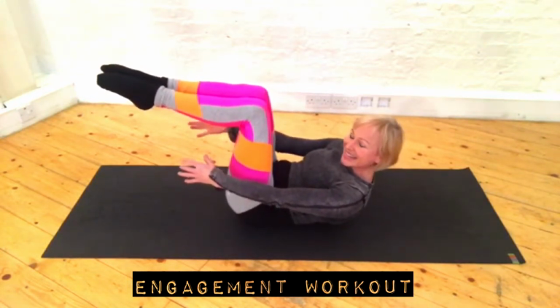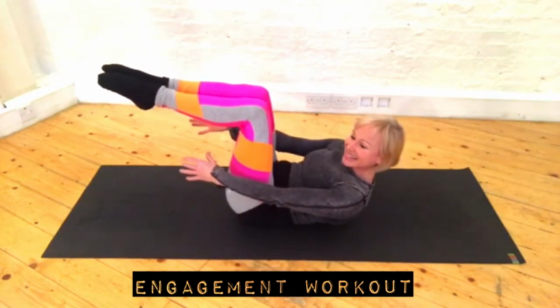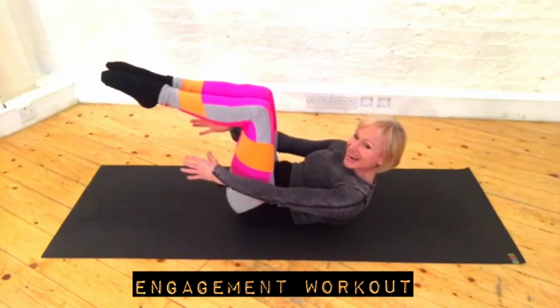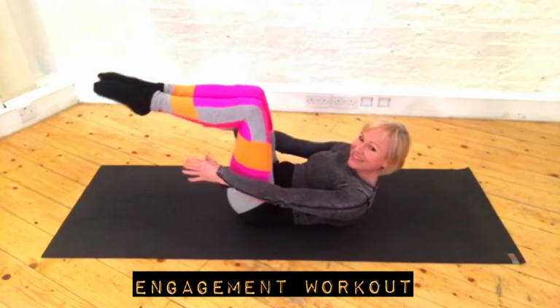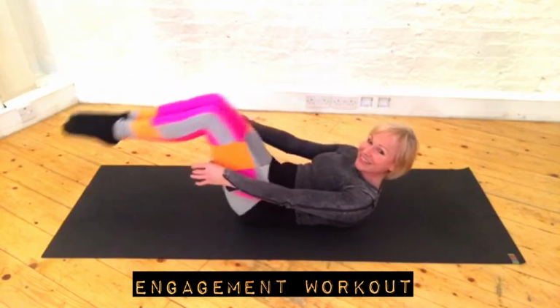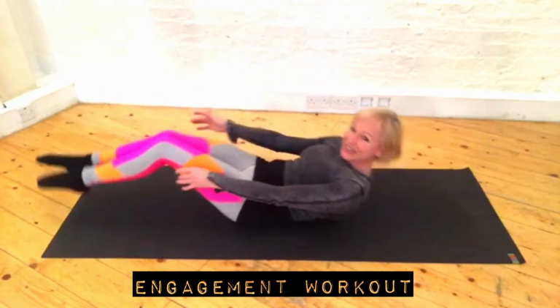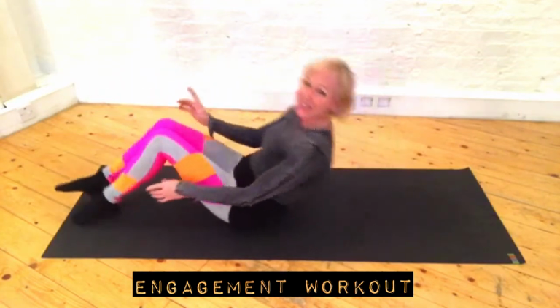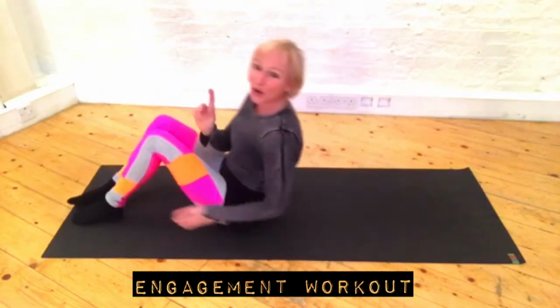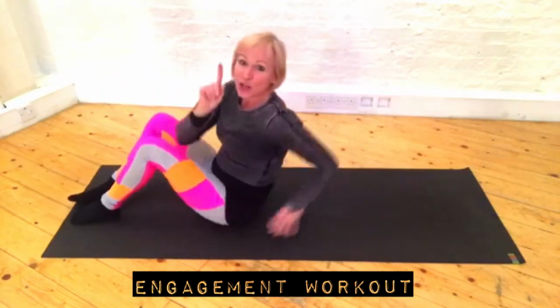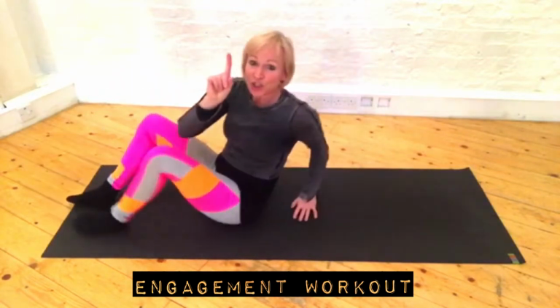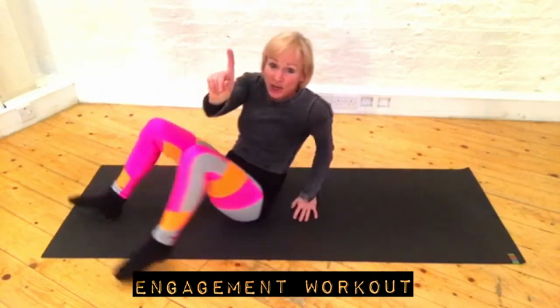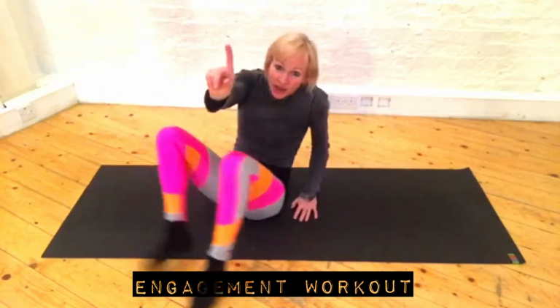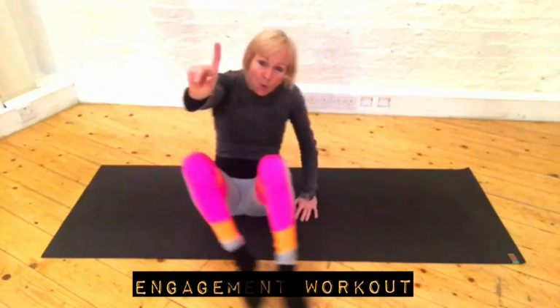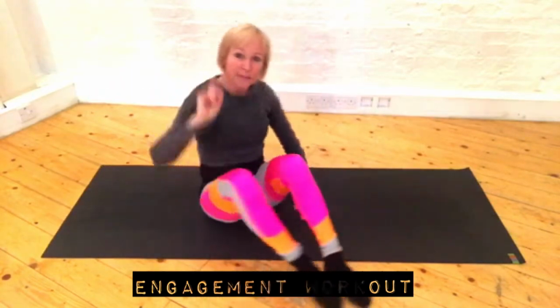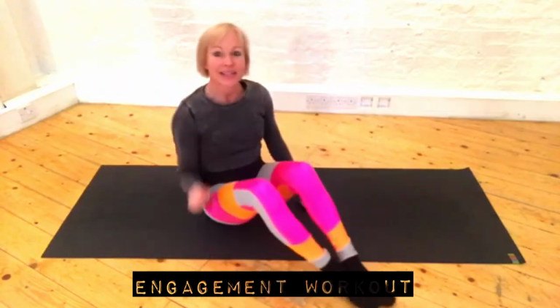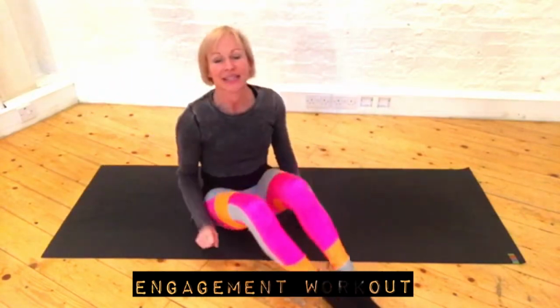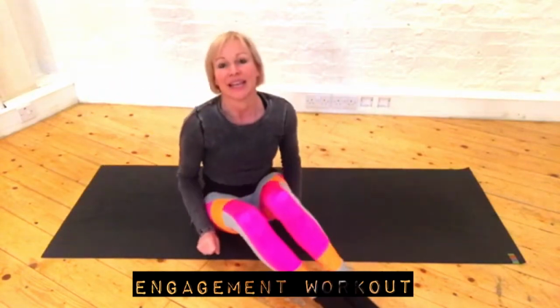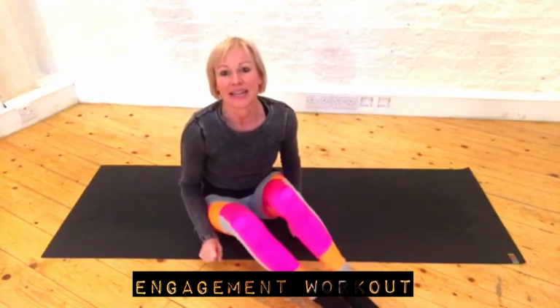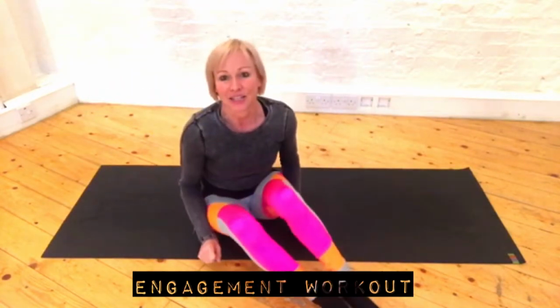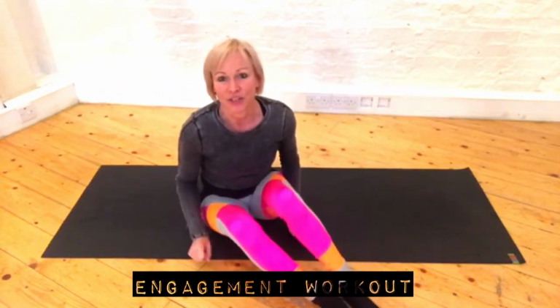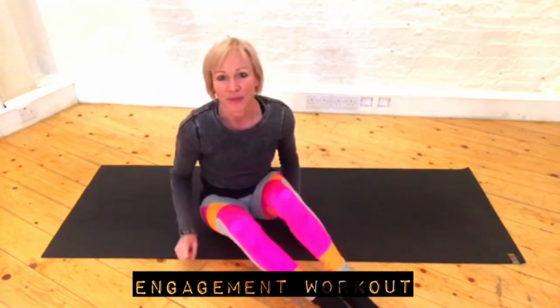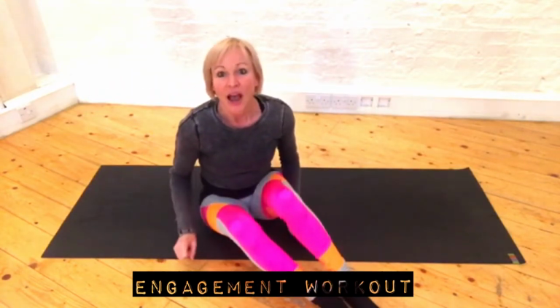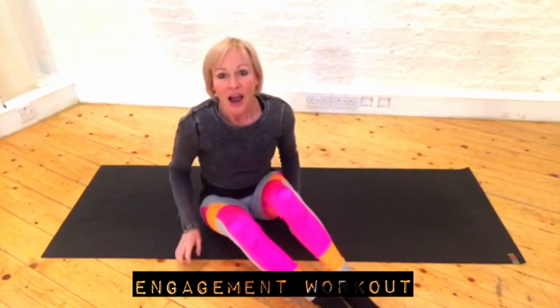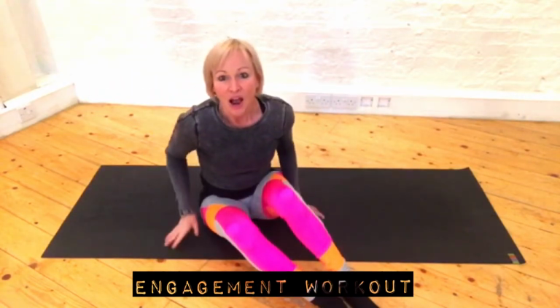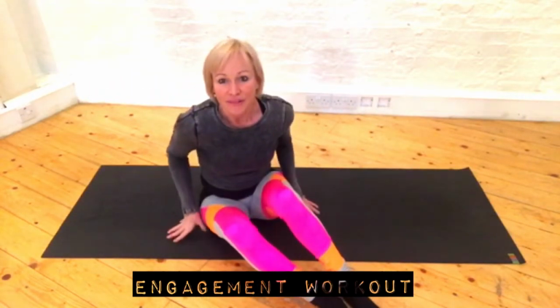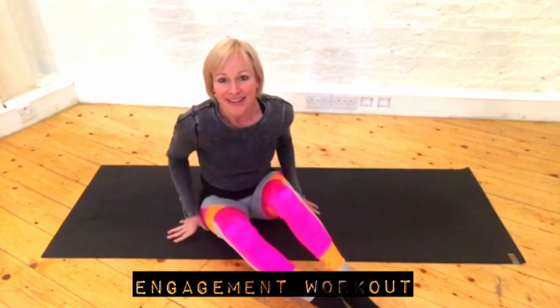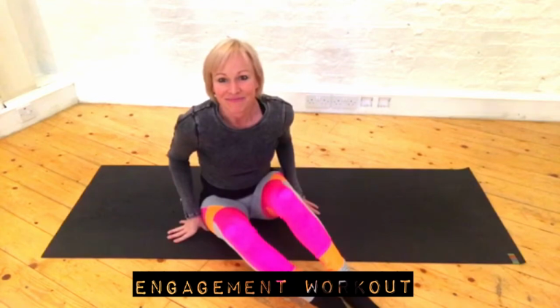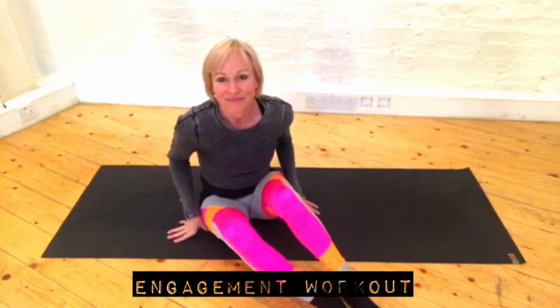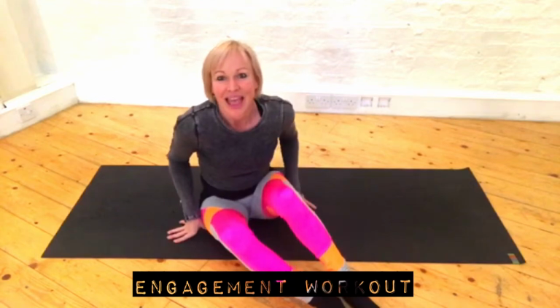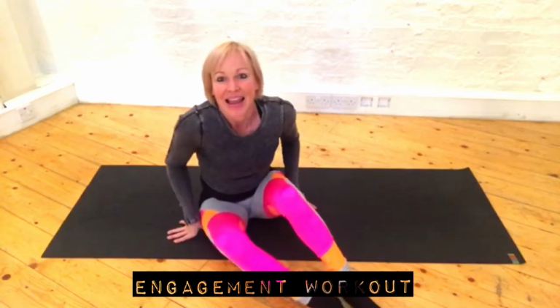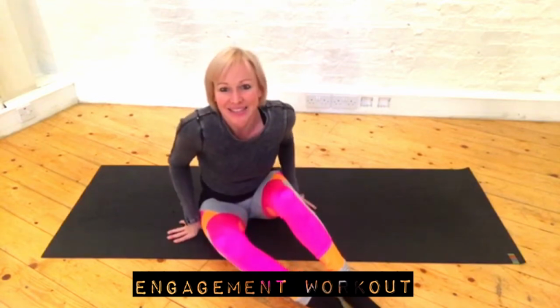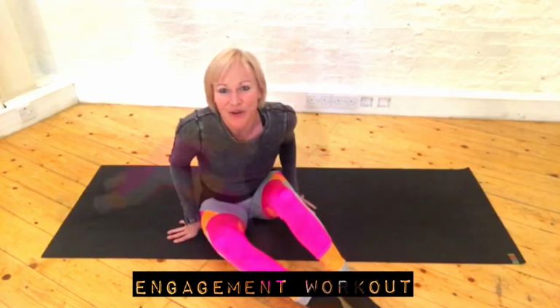And then the final one, we are going to hold our crunch position. You're going to have your back pressing flat into the floor, lift your legs into a tabletop, and crunch up — getting as crunched as possible and holding it. You will burn. Let's see how we do — just one minute in each. Are we ready?